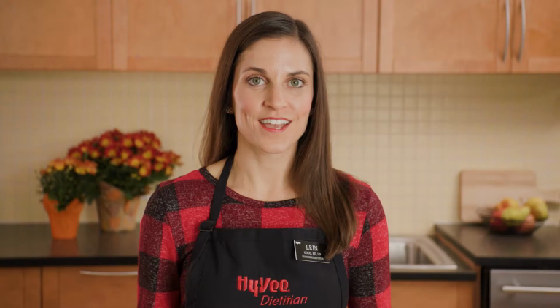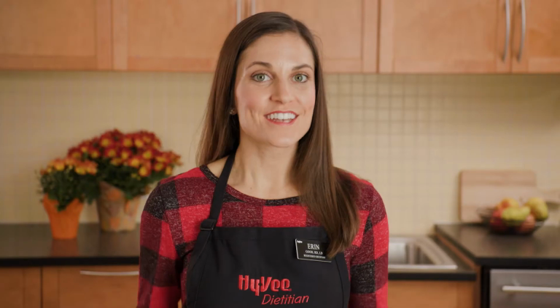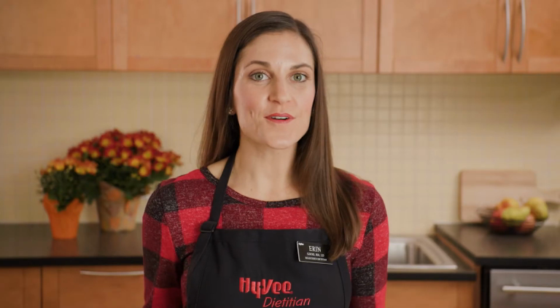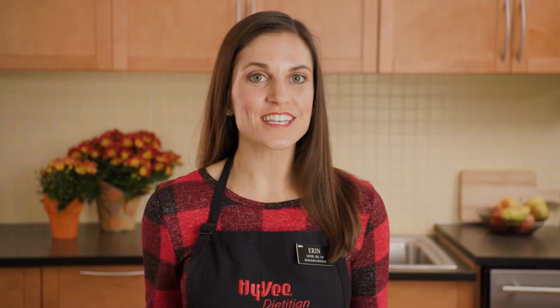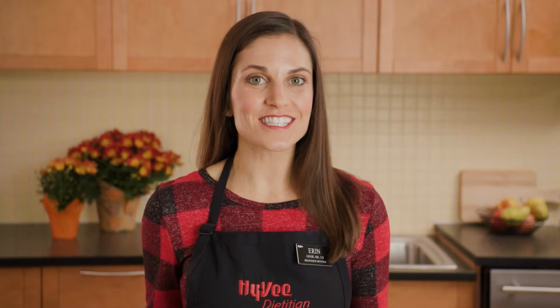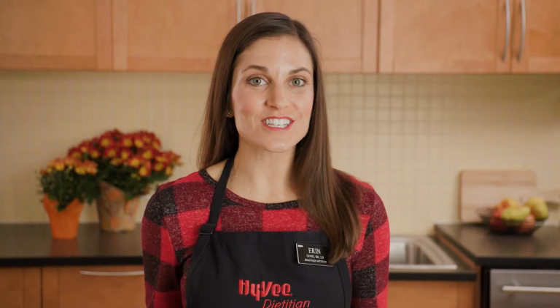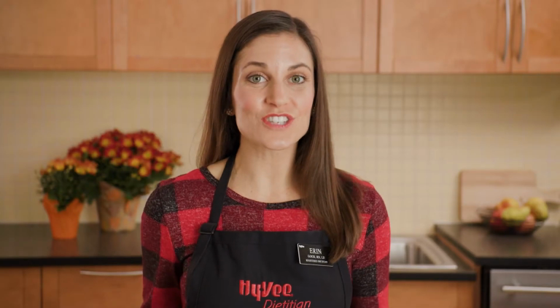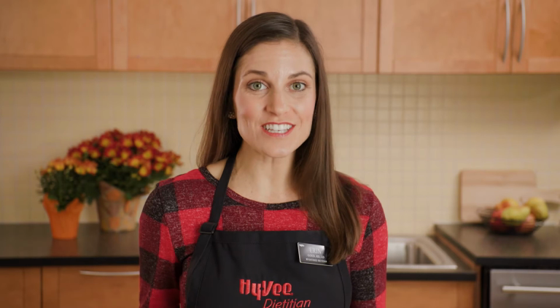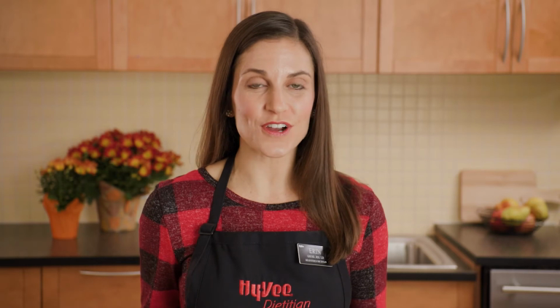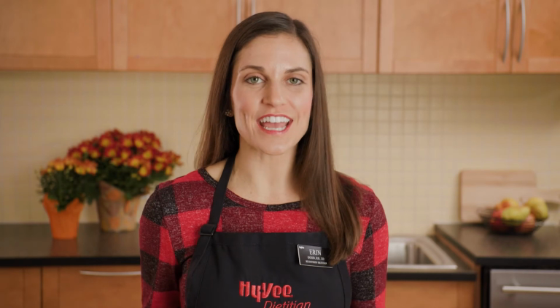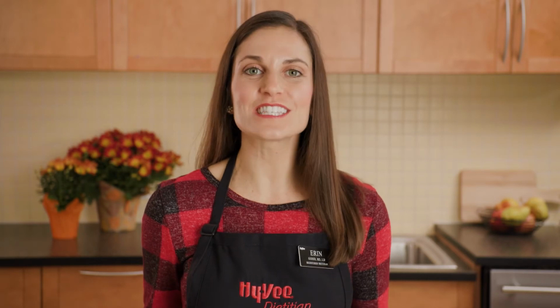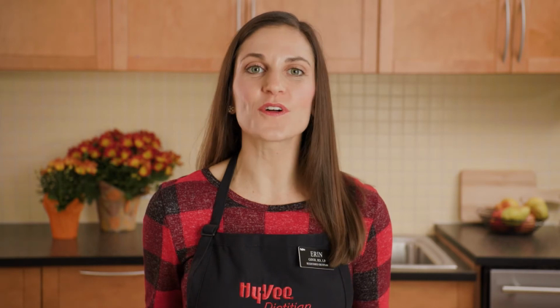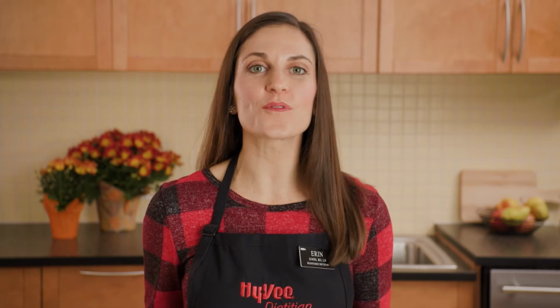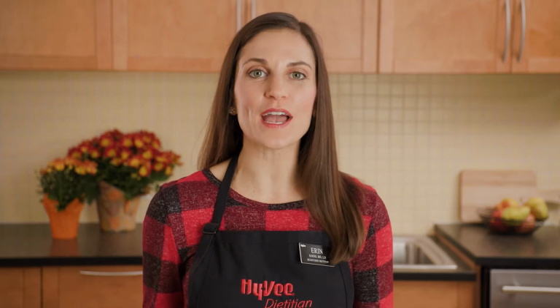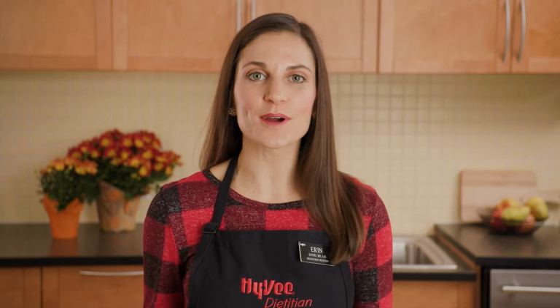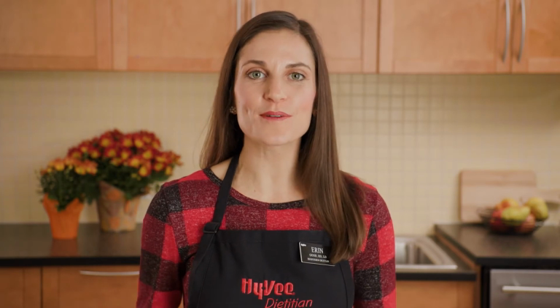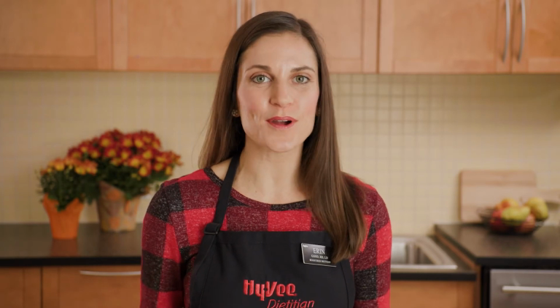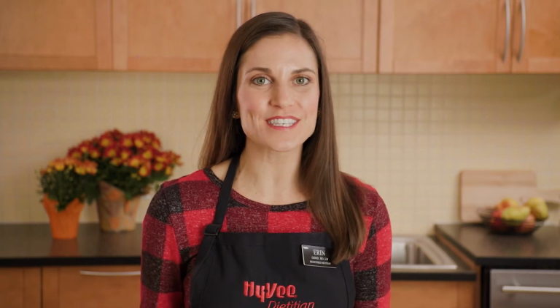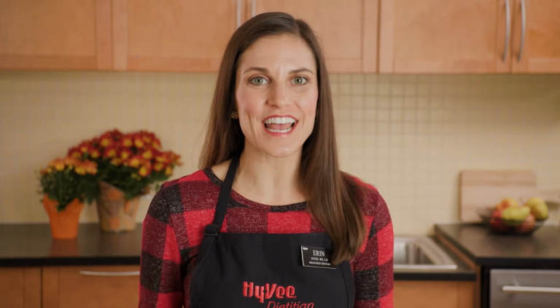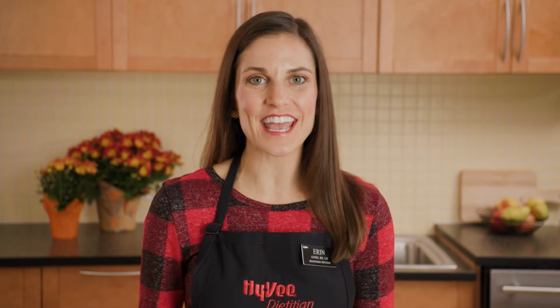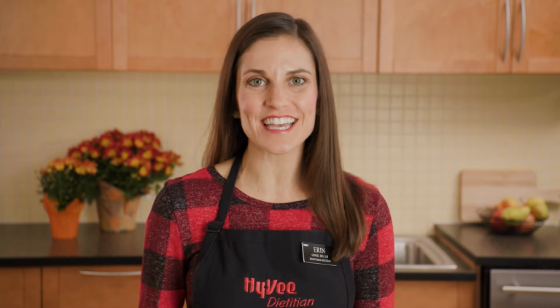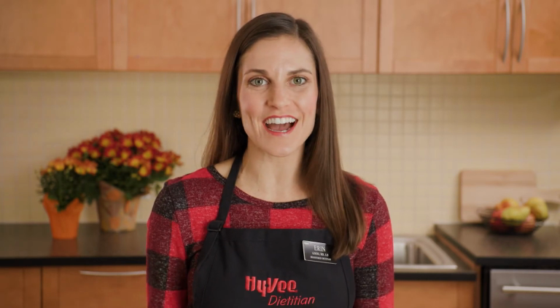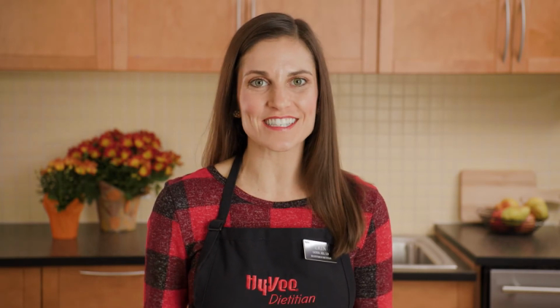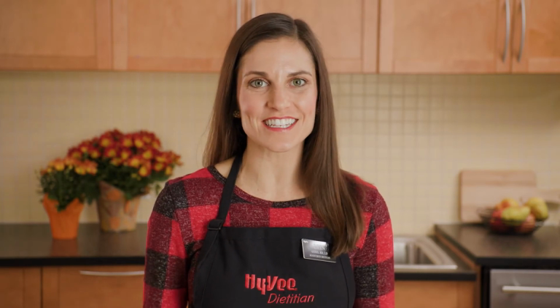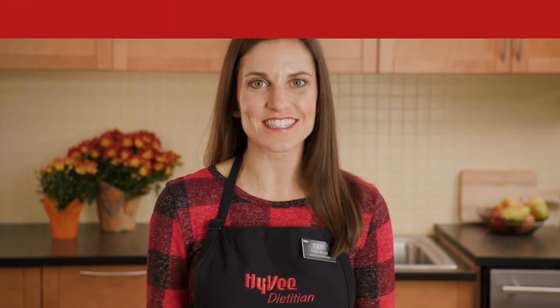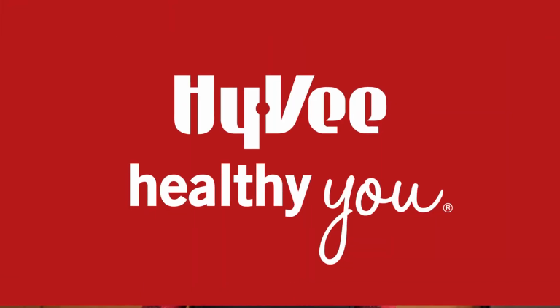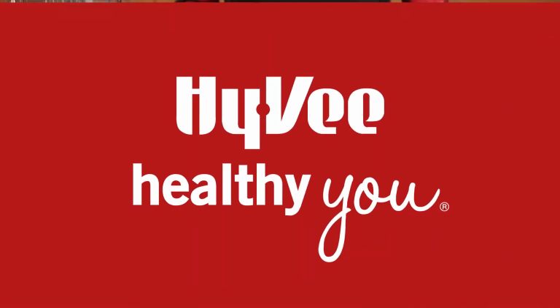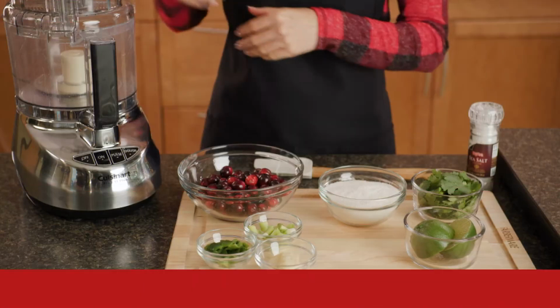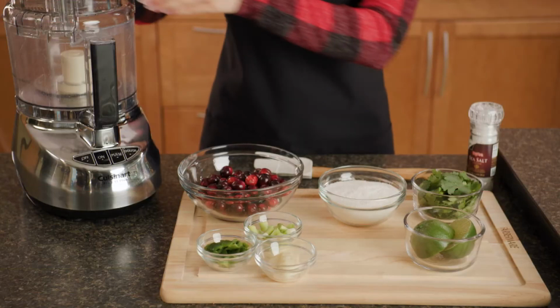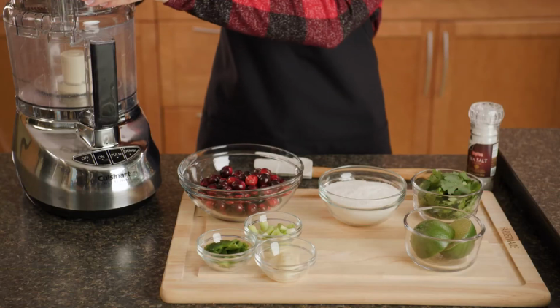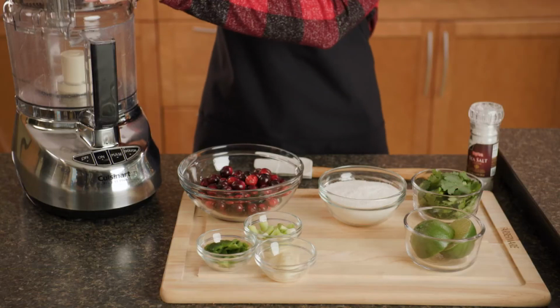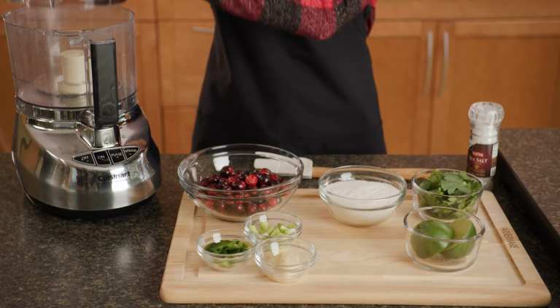Not only does this dish taste great, it's filled with fiber, protein, and antioxidants. So let's dive in.